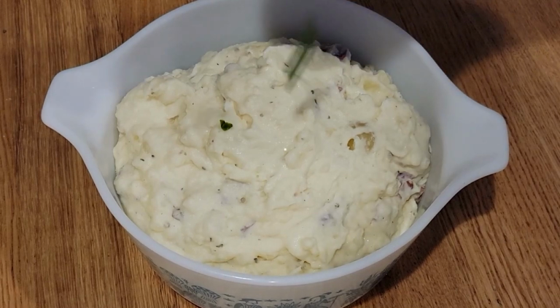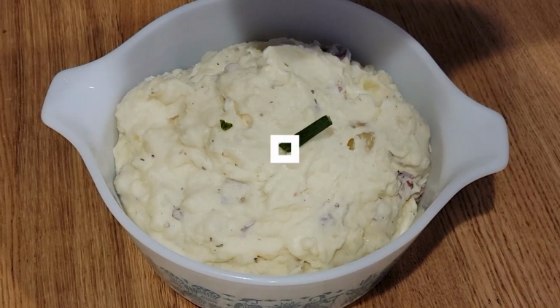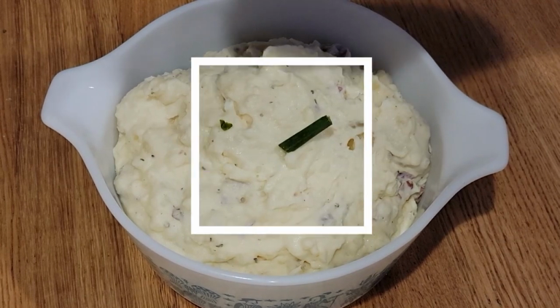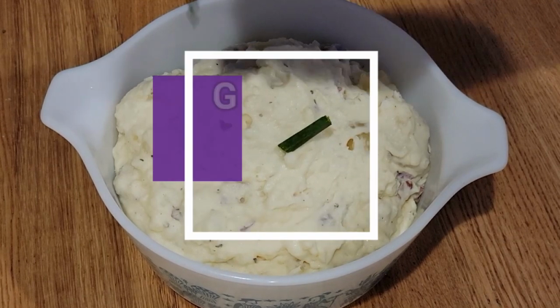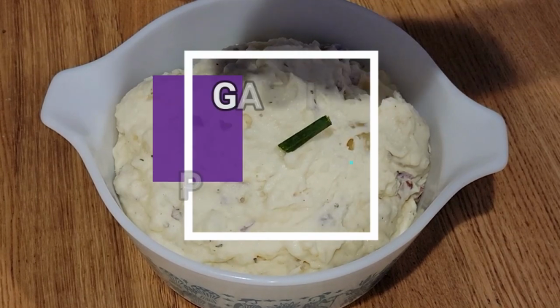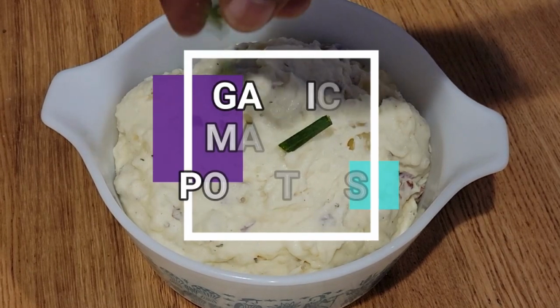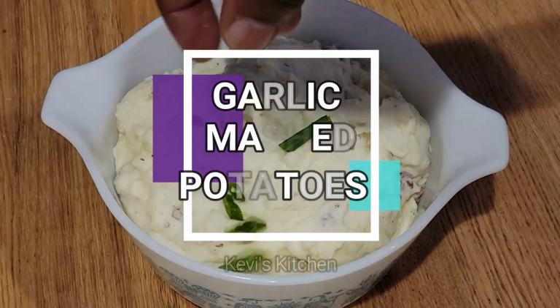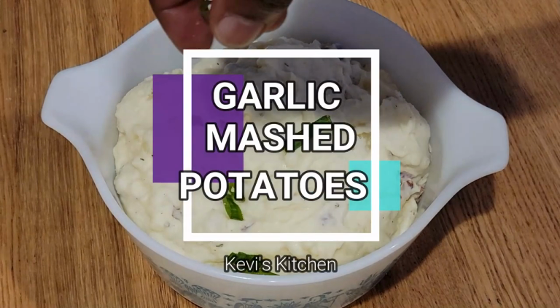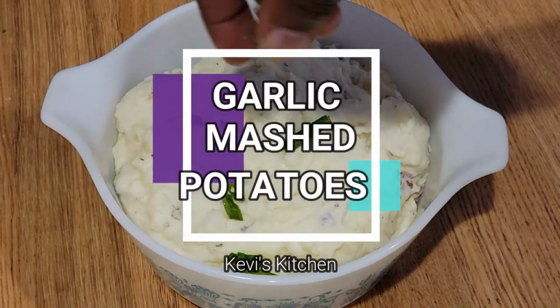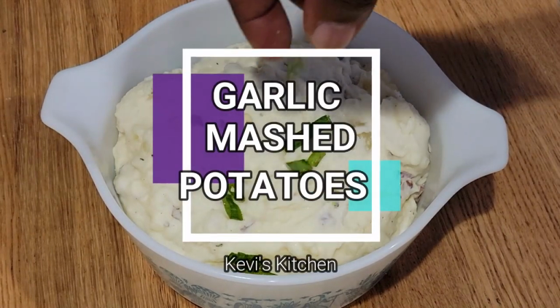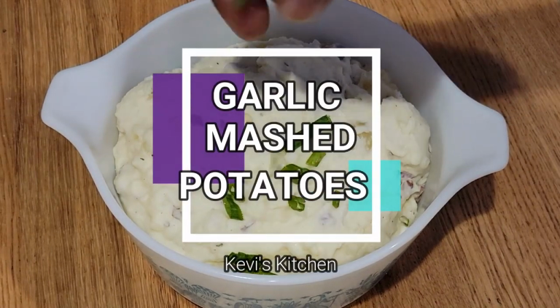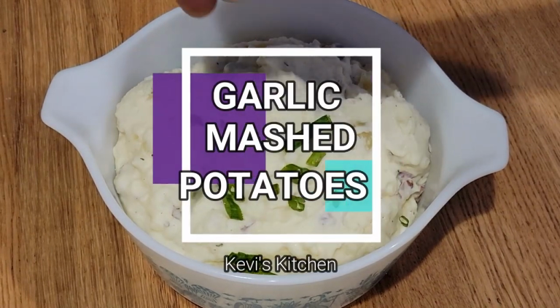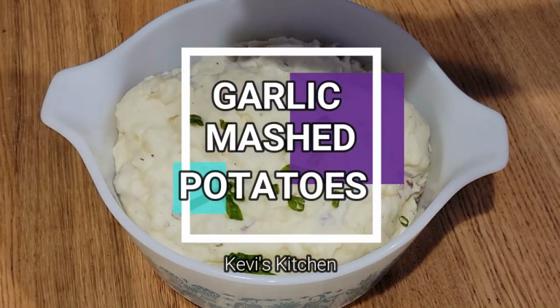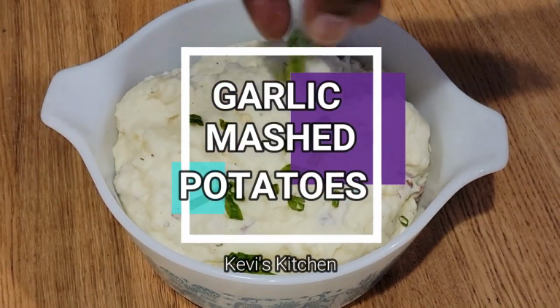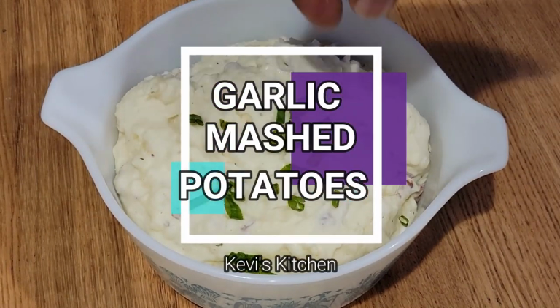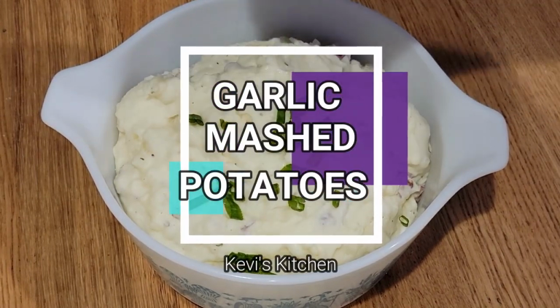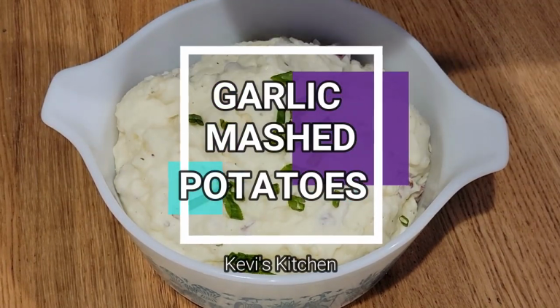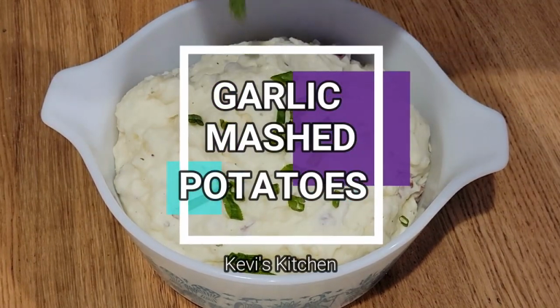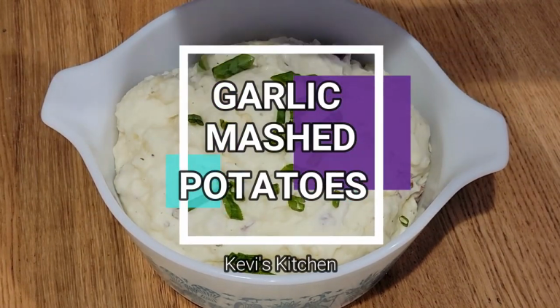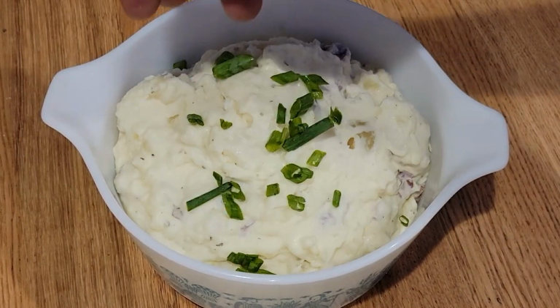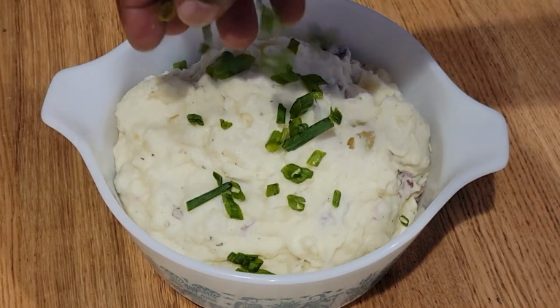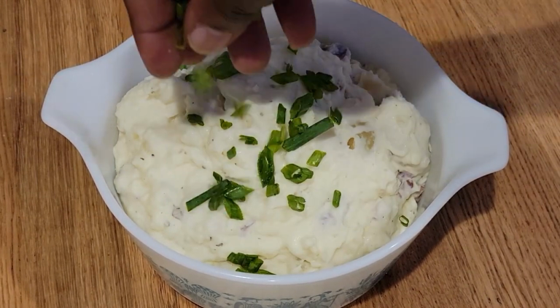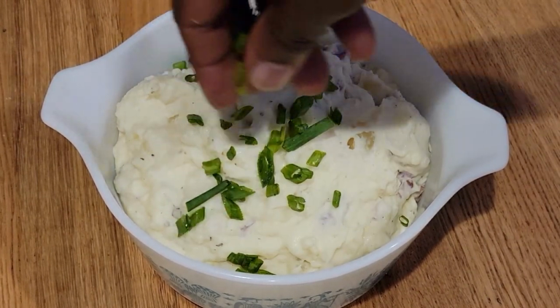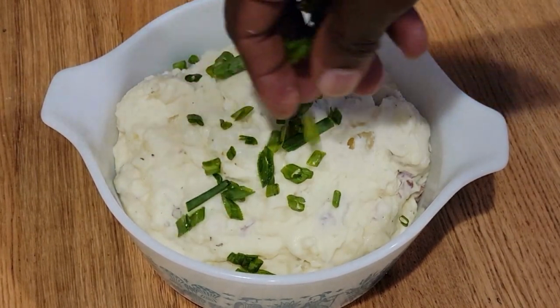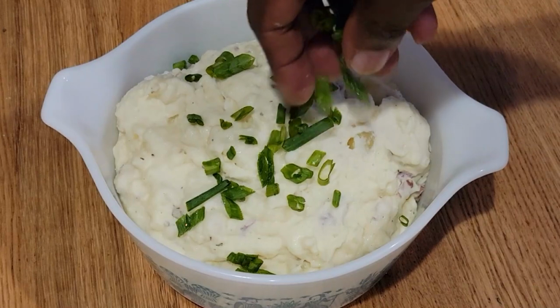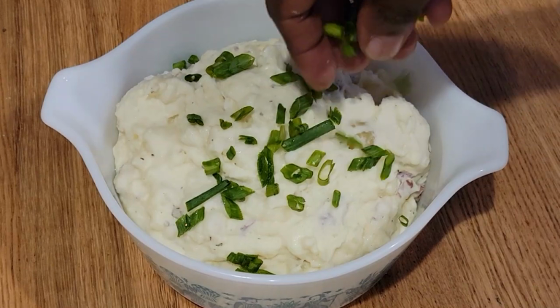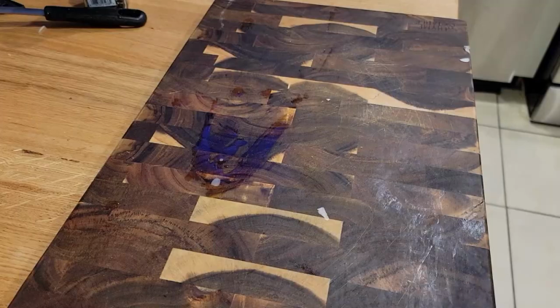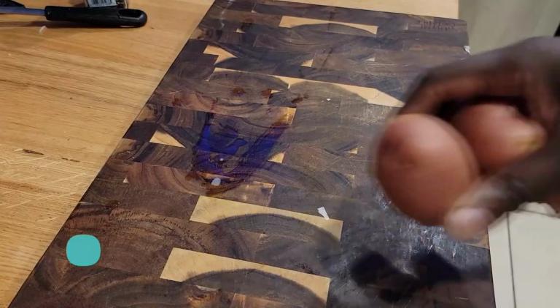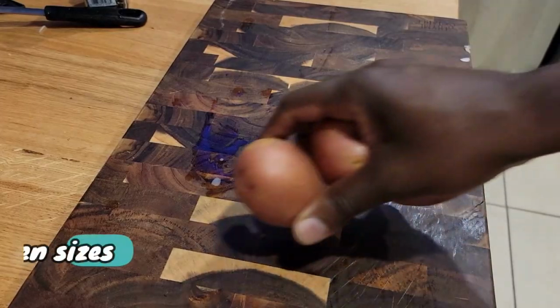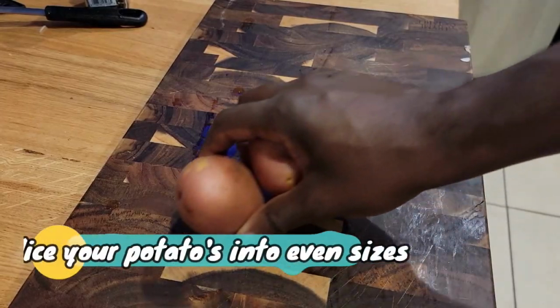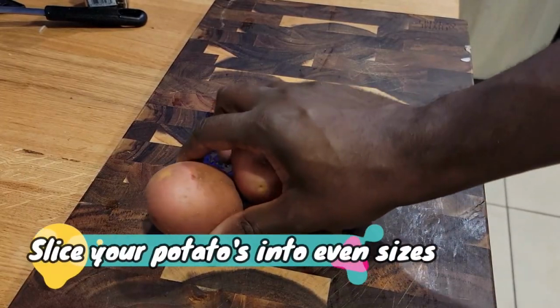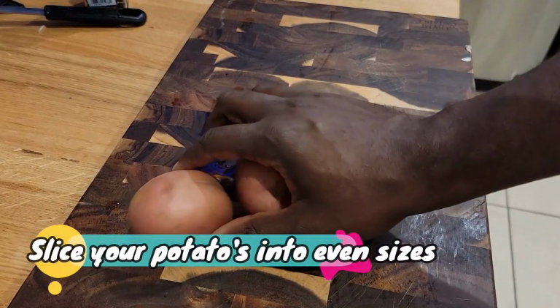Welcome back to Kevvy's Kitchen everybody. Today we are making garlic mashed potatoes. Let's get into this video.